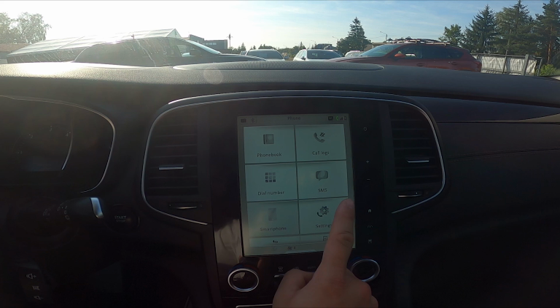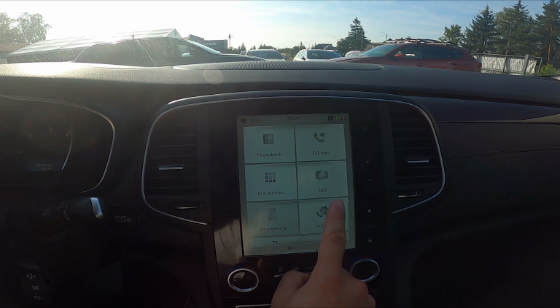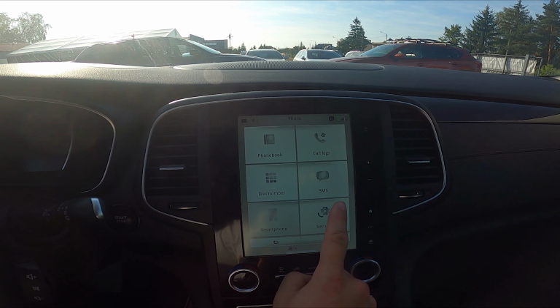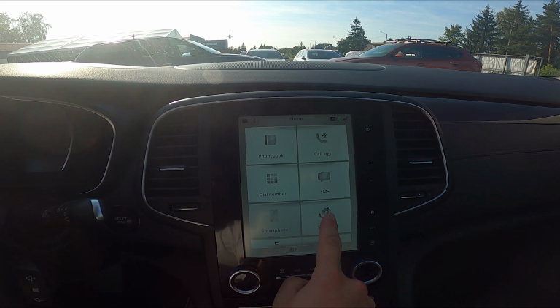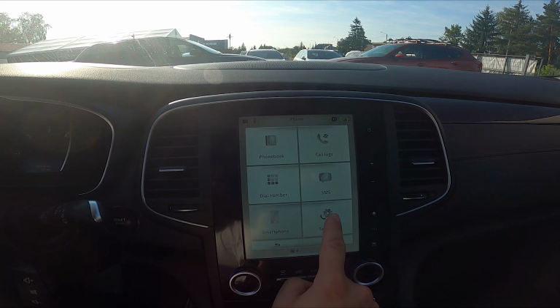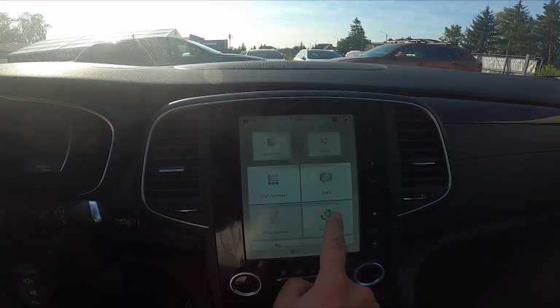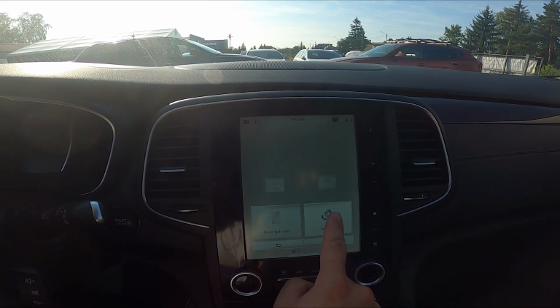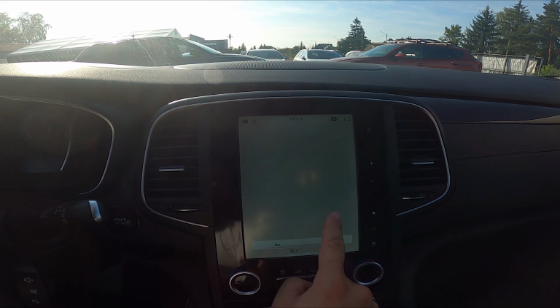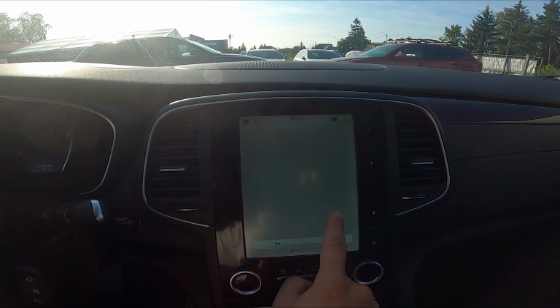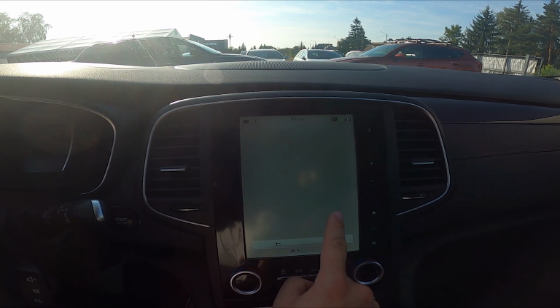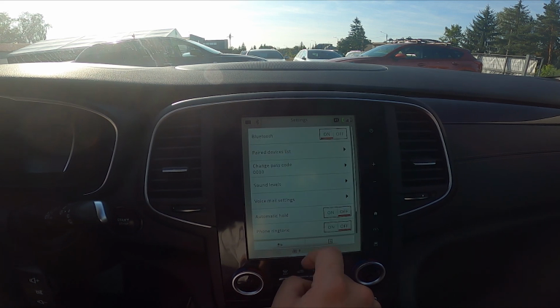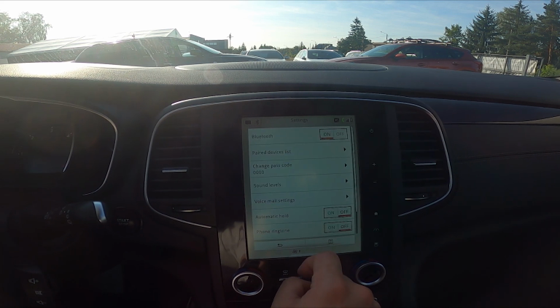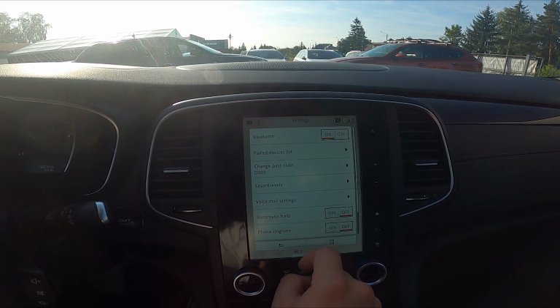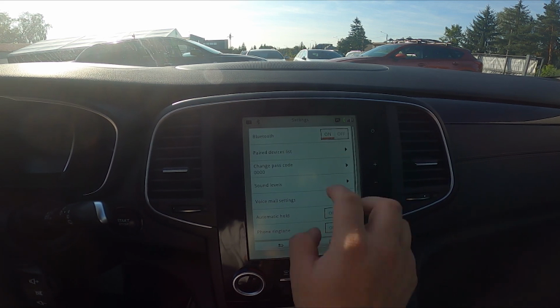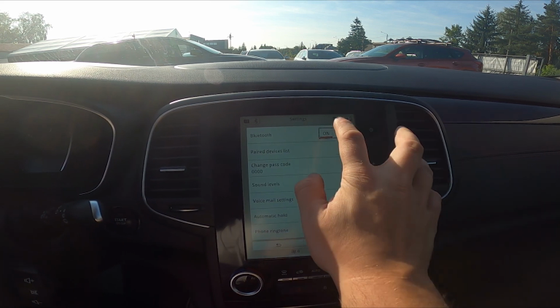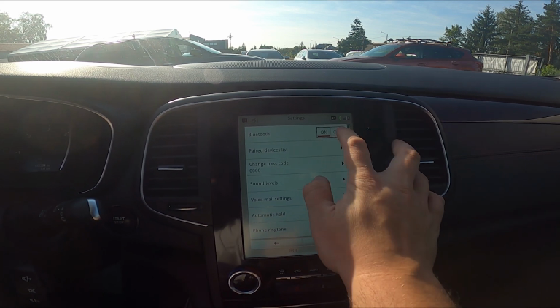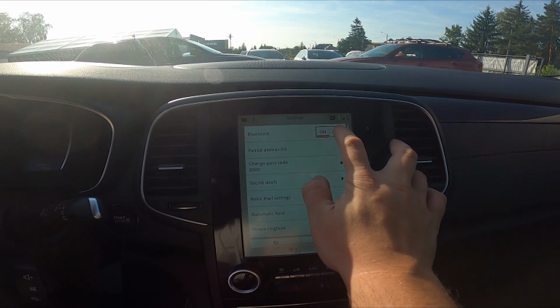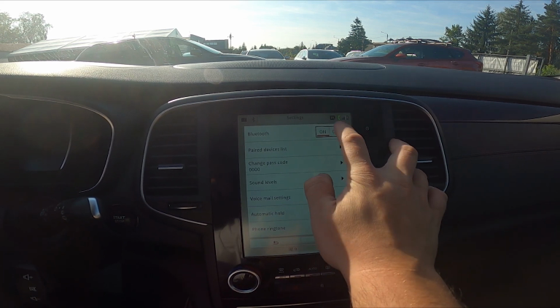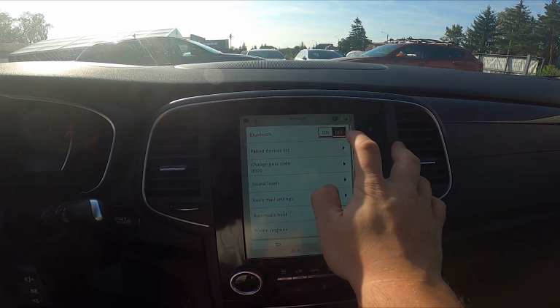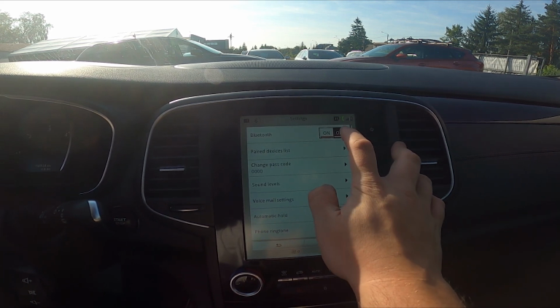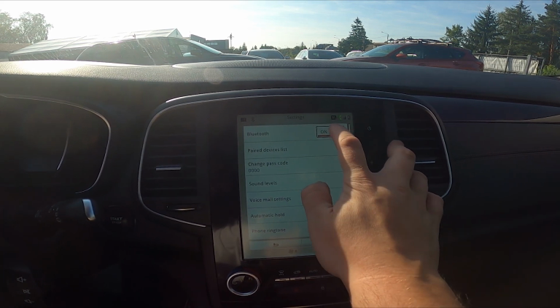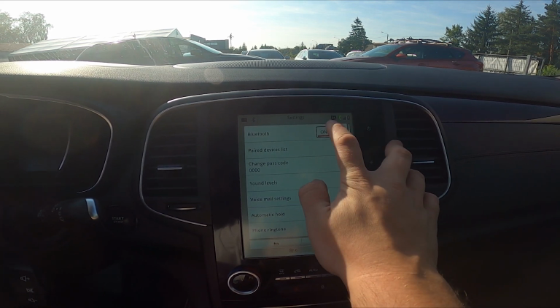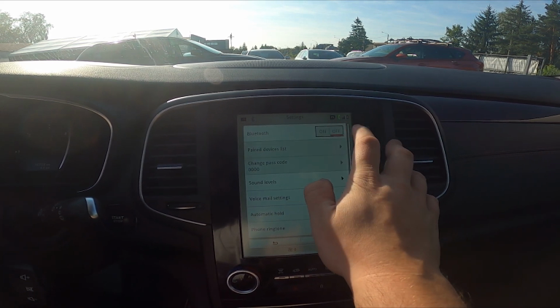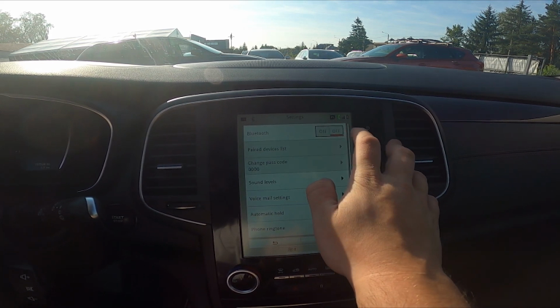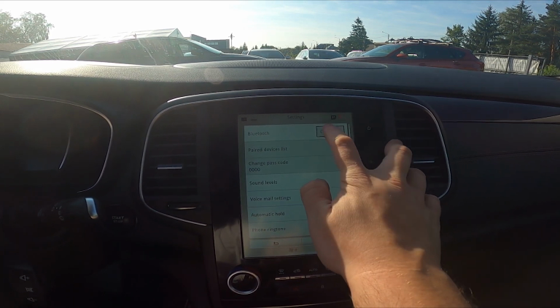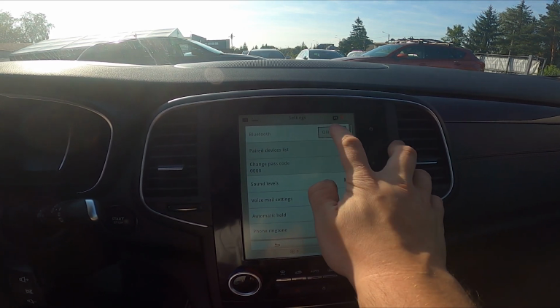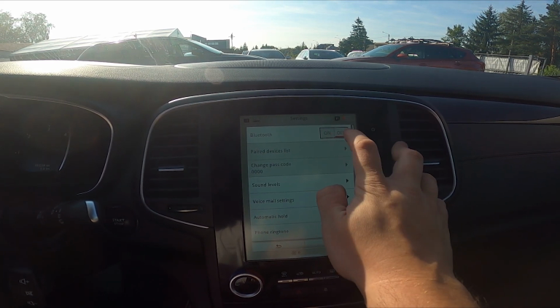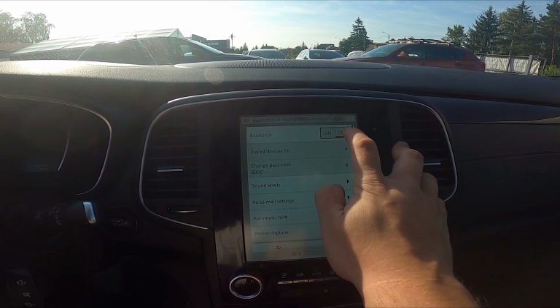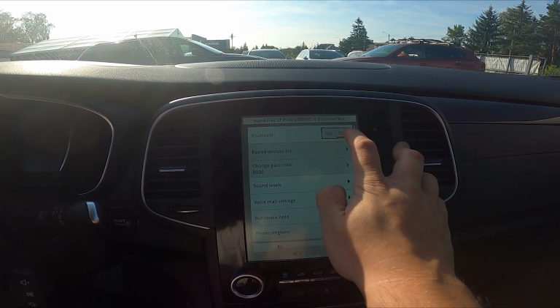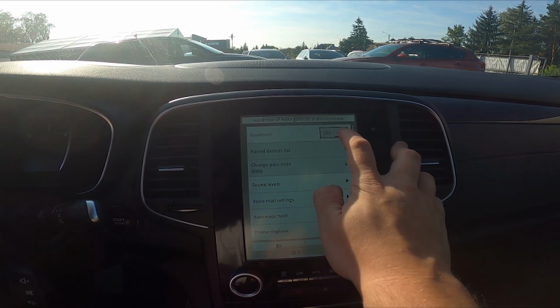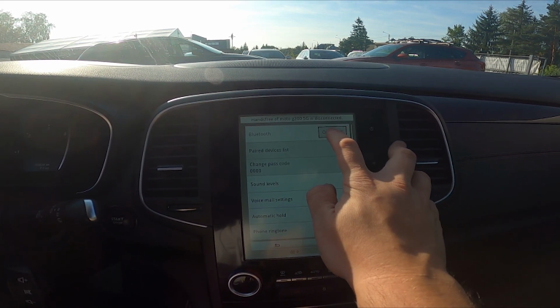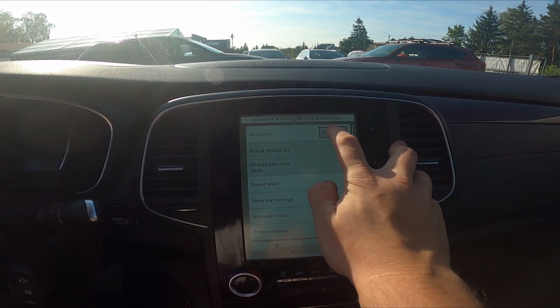Go to settings and switch this button to enable or disable Bluetooth.